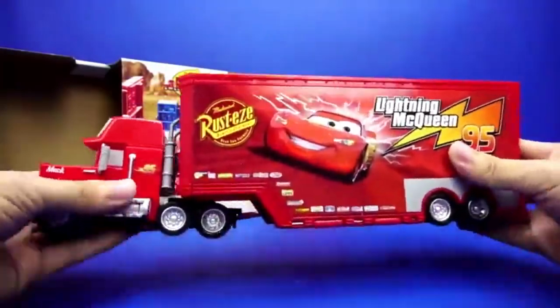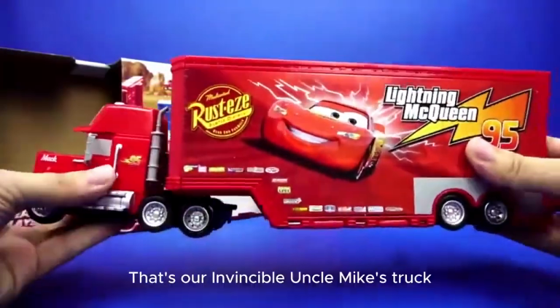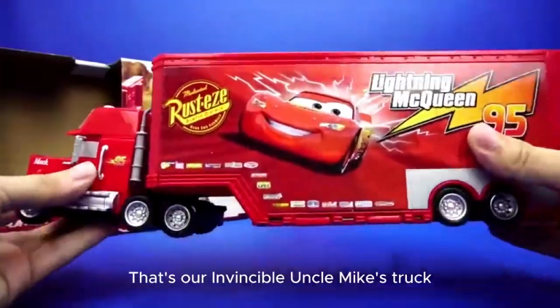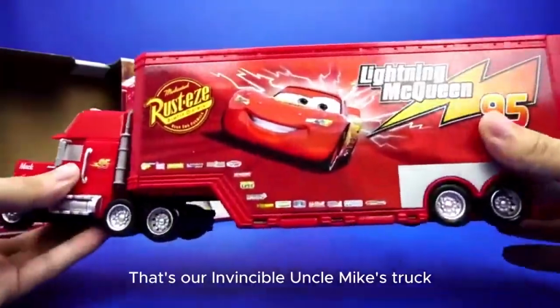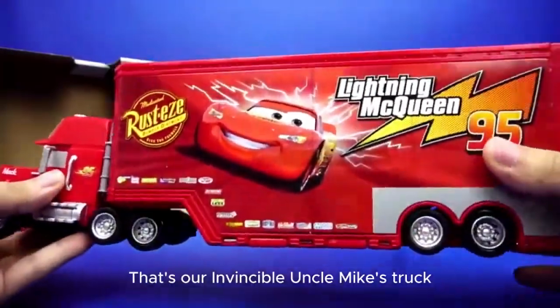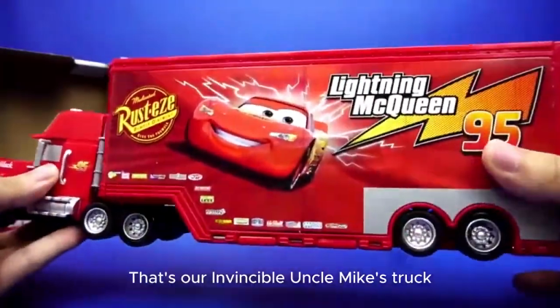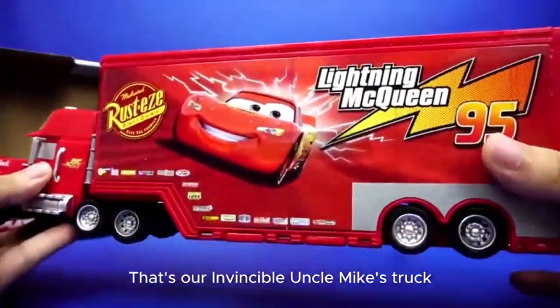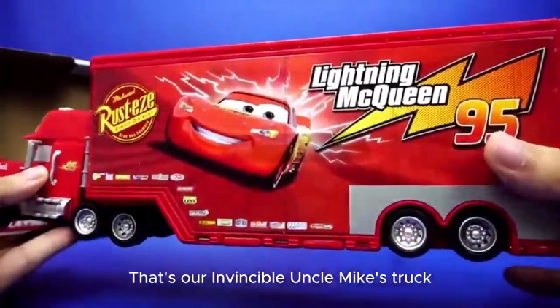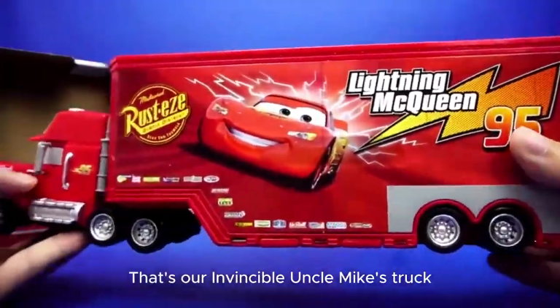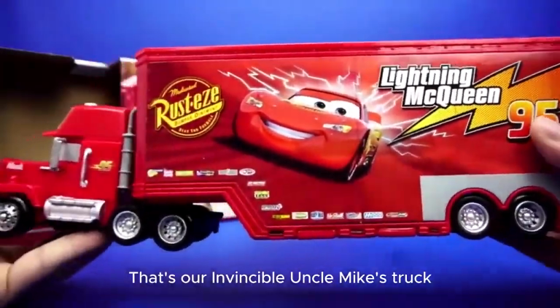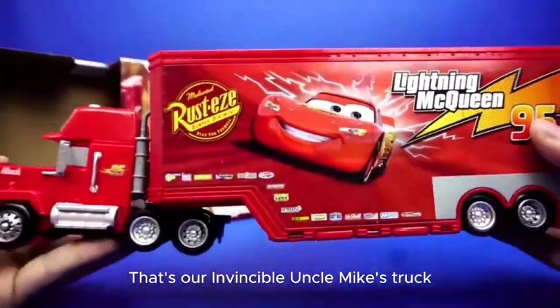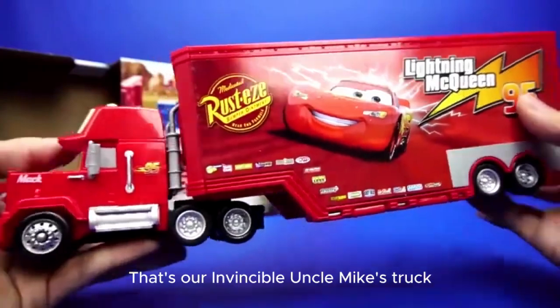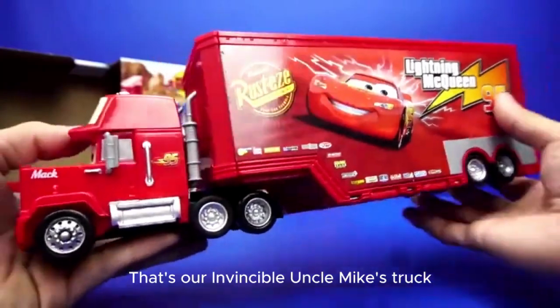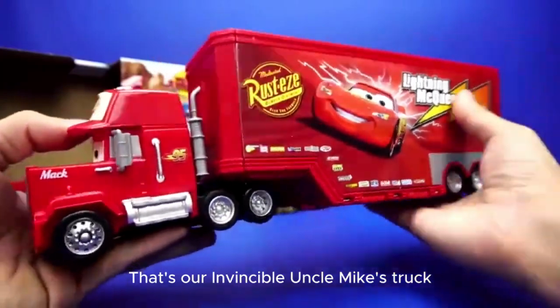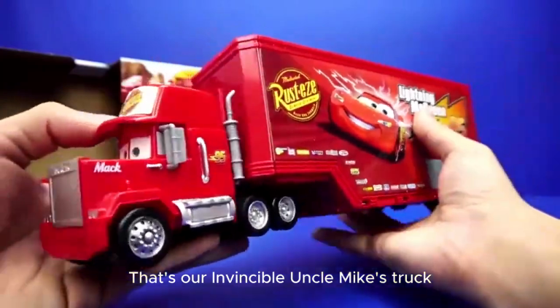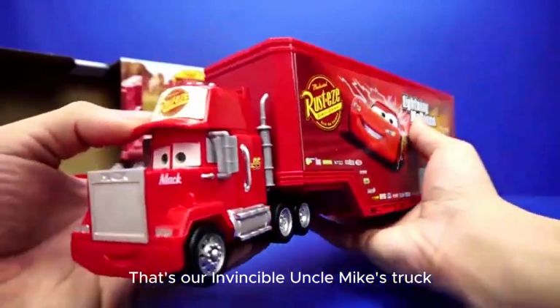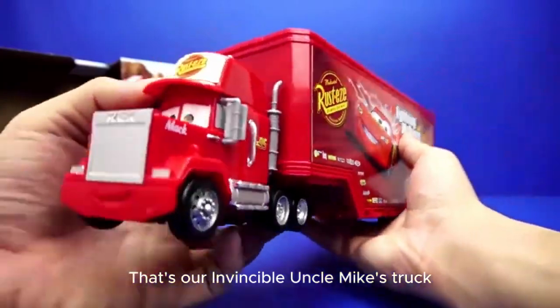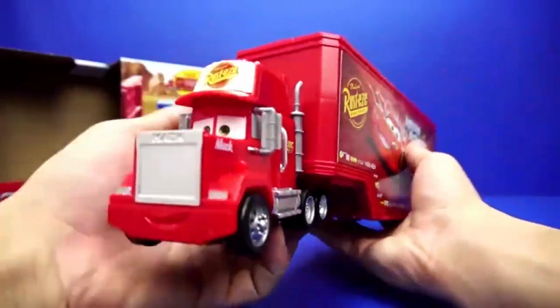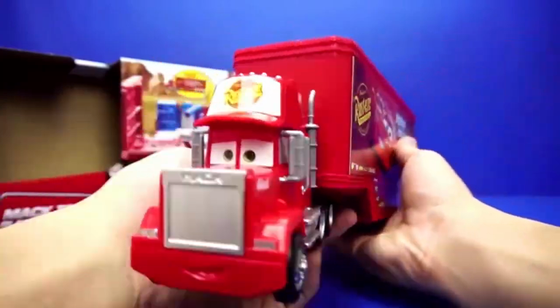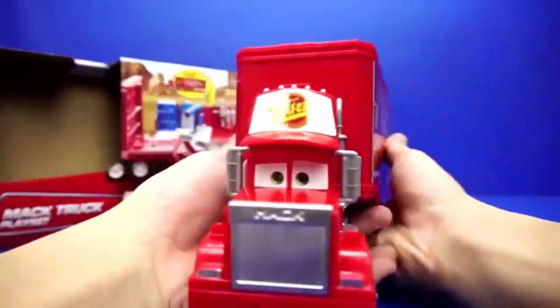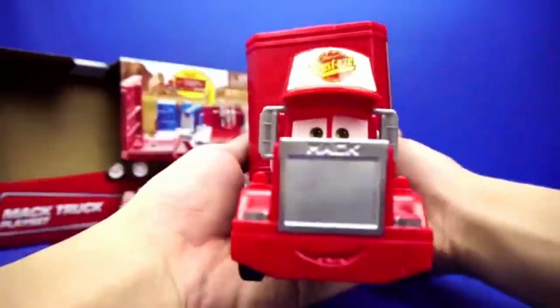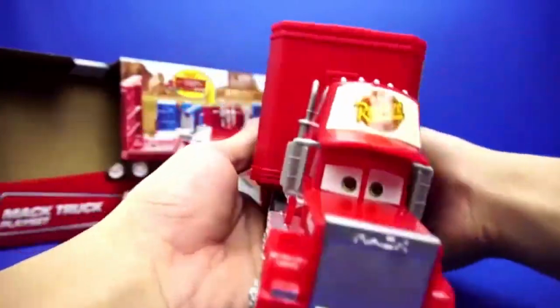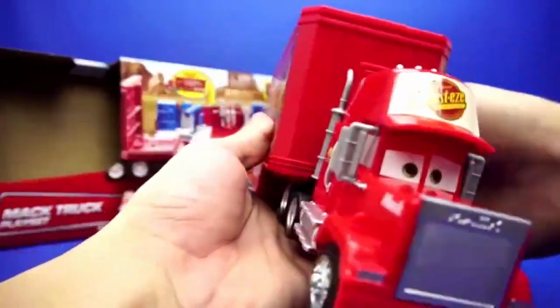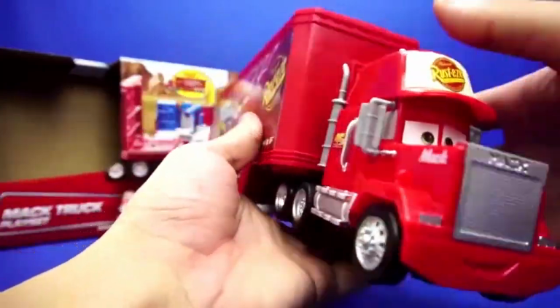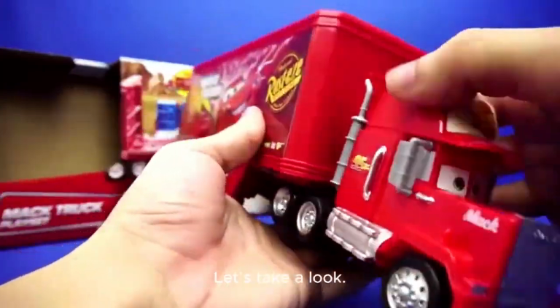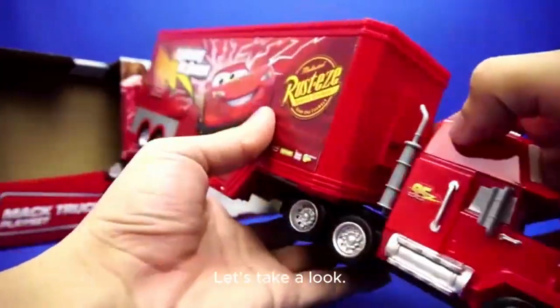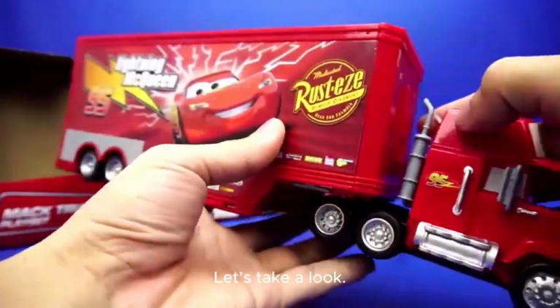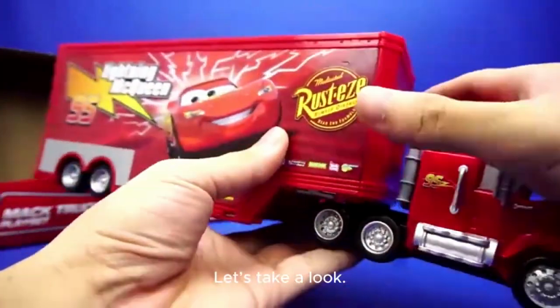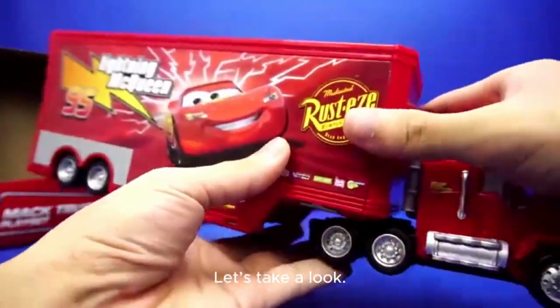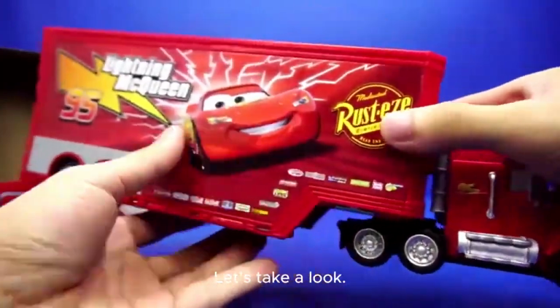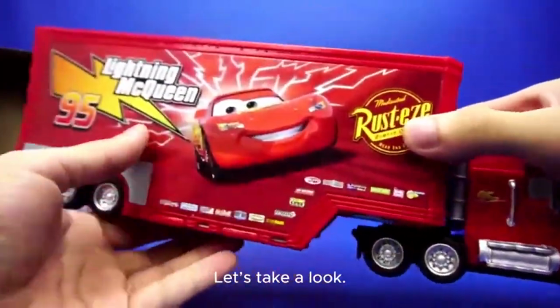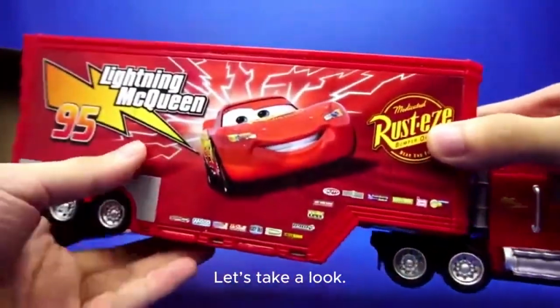That's our Invincible Uncle Mike's truck. Let's take a look.